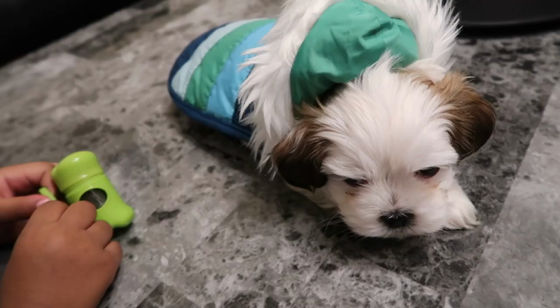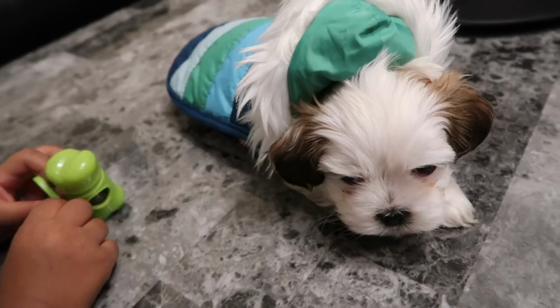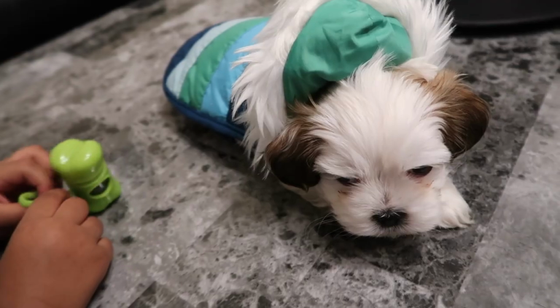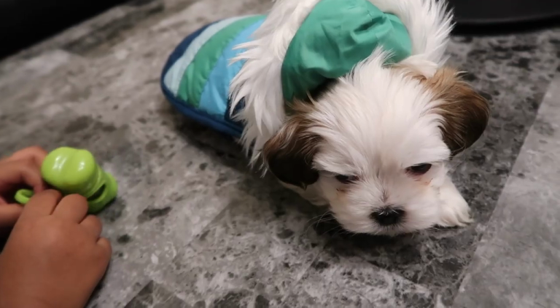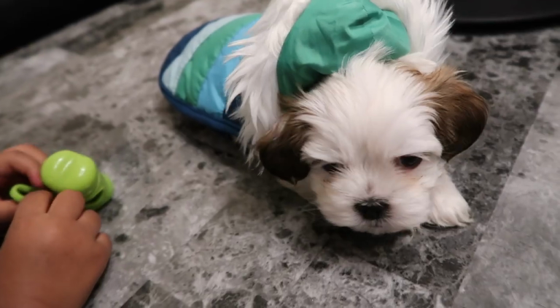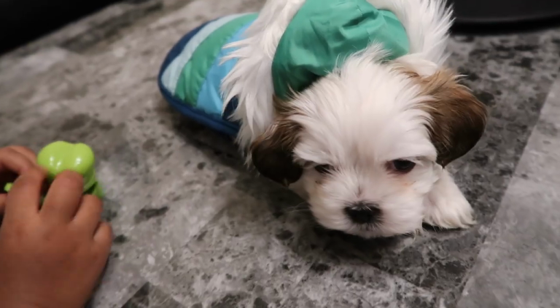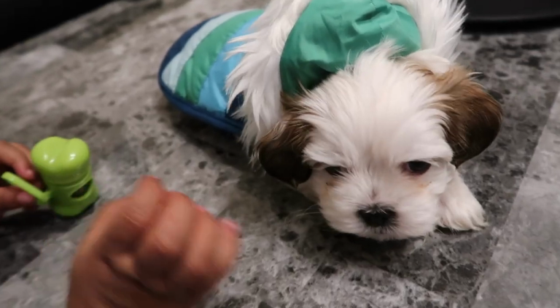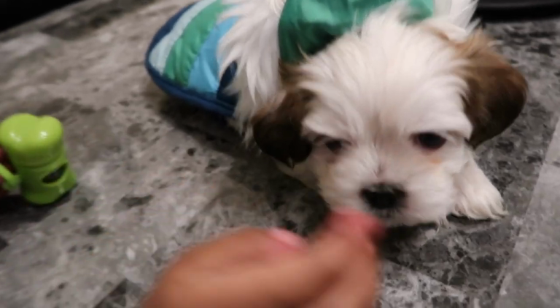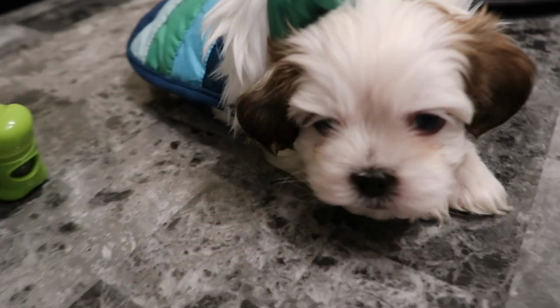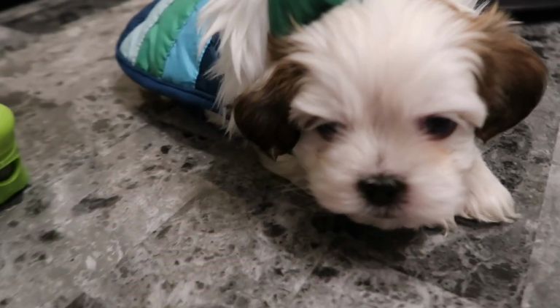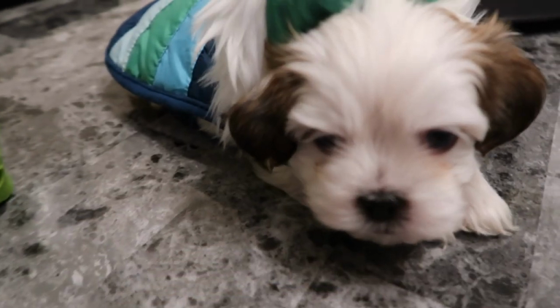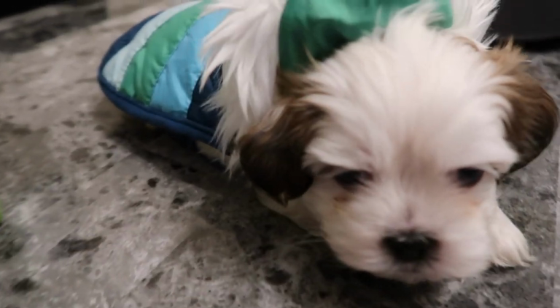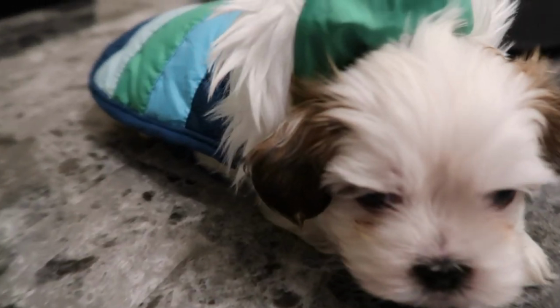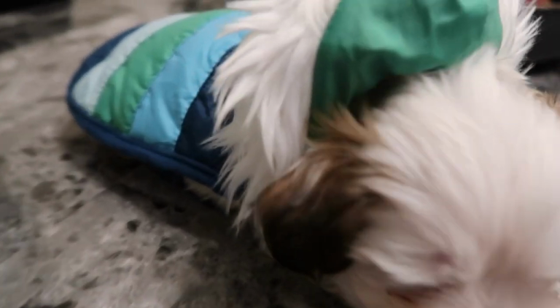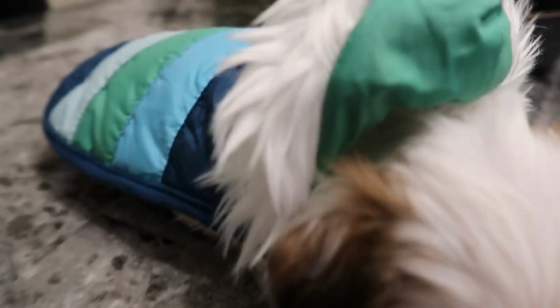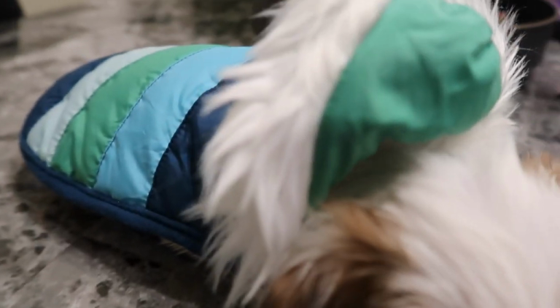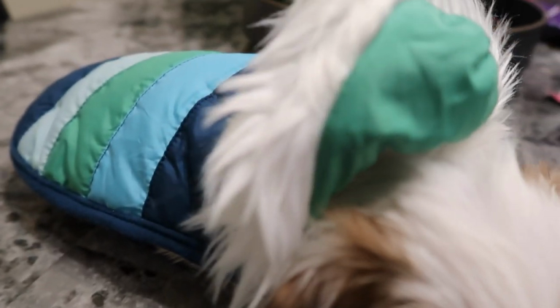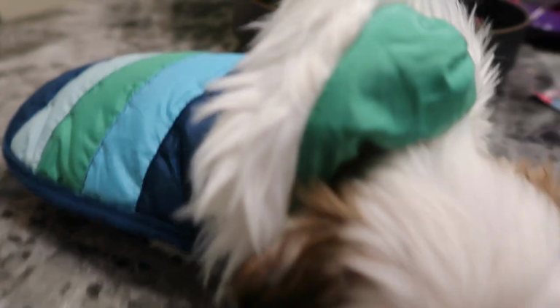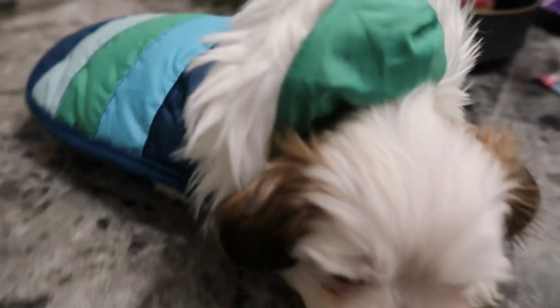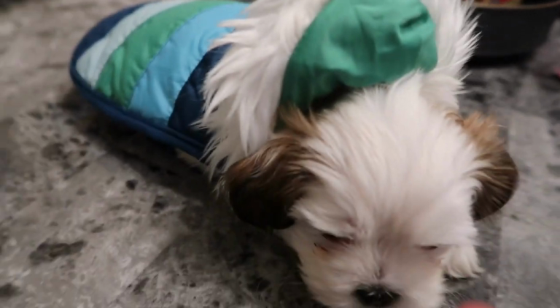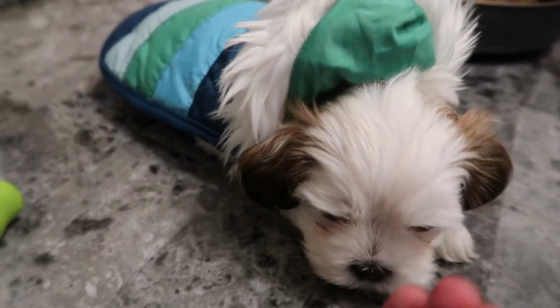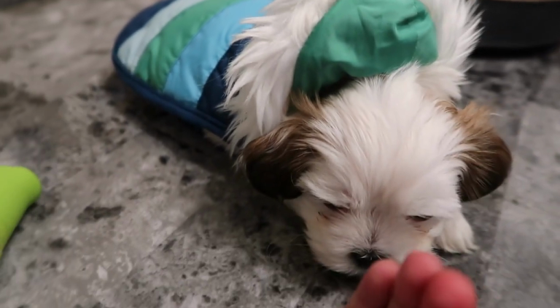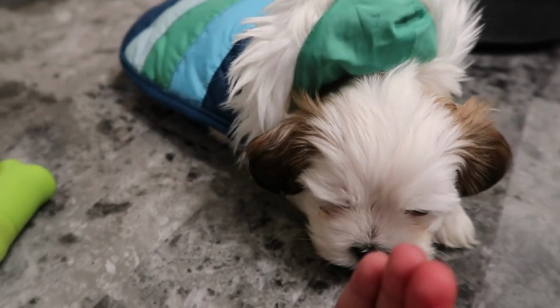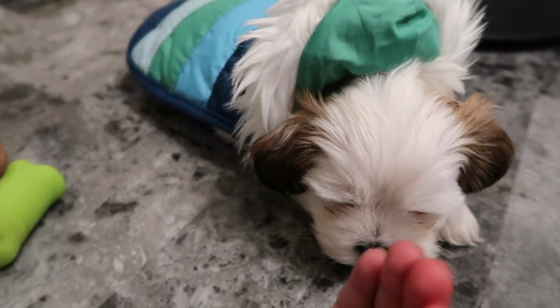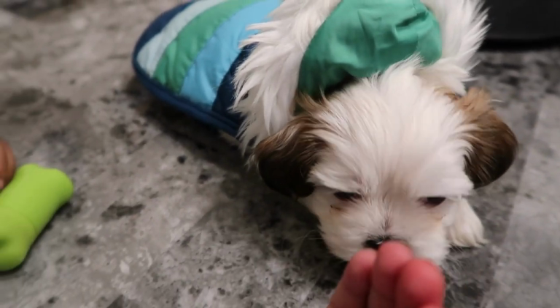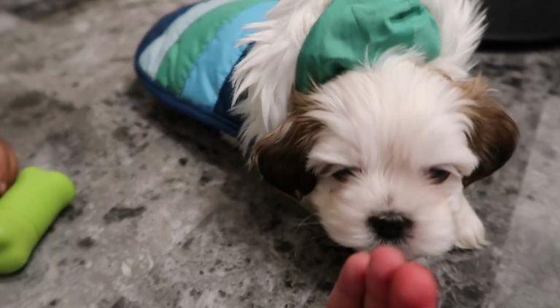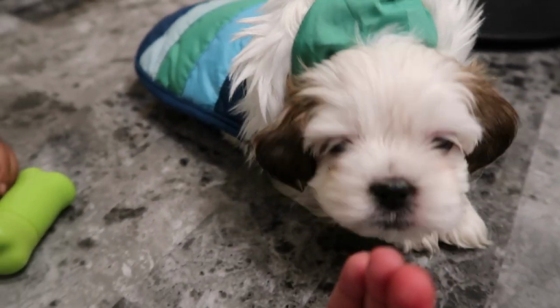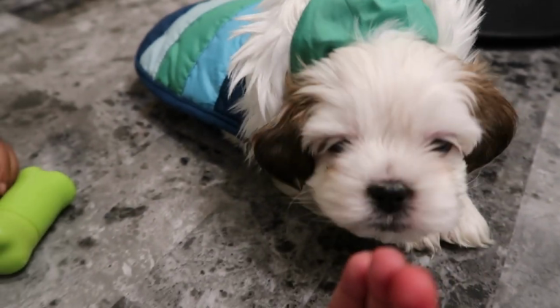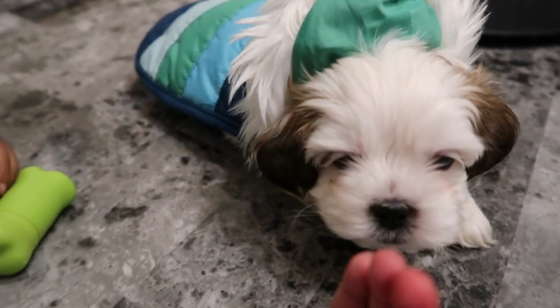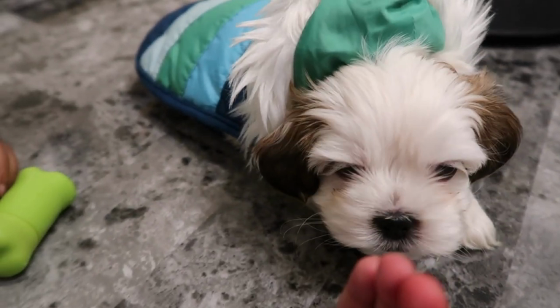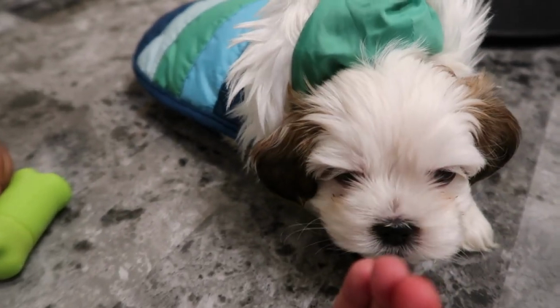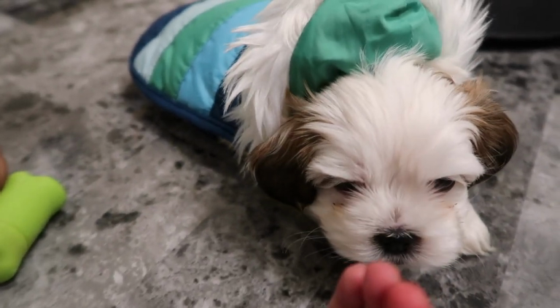So this is how he looks with his little hoodie on — so cute.